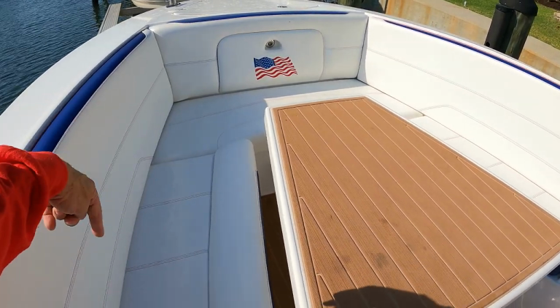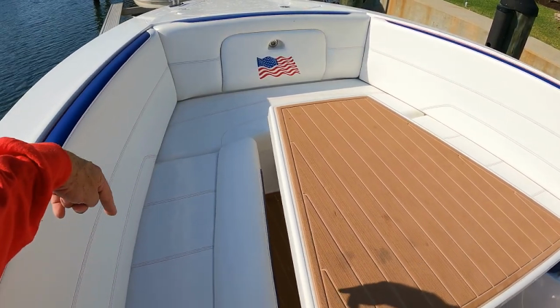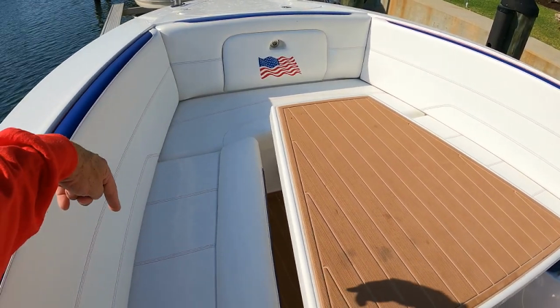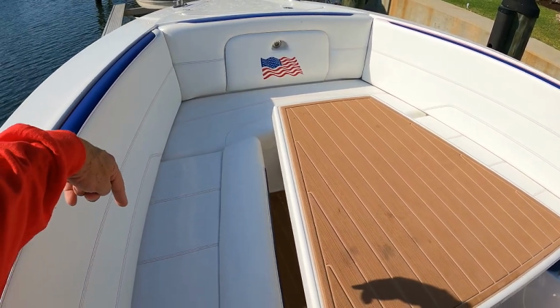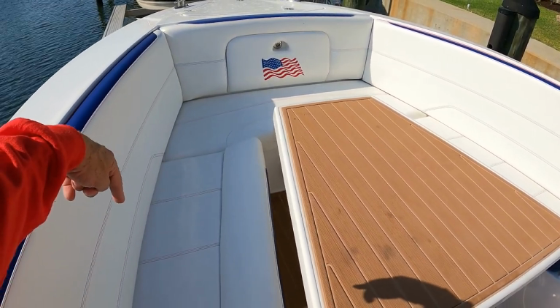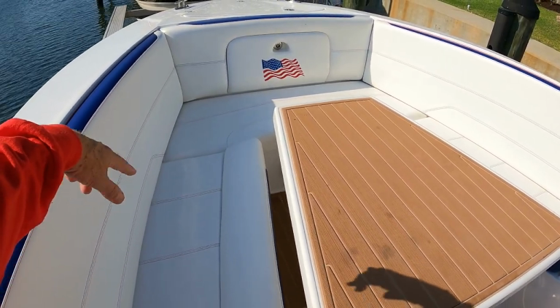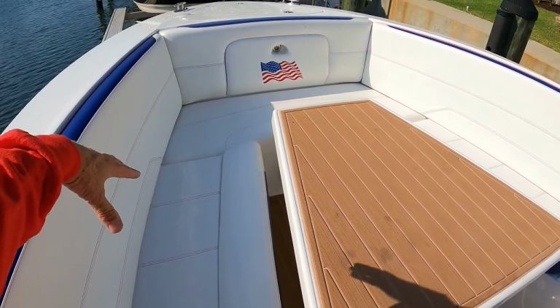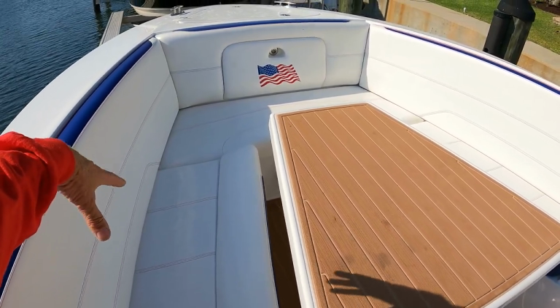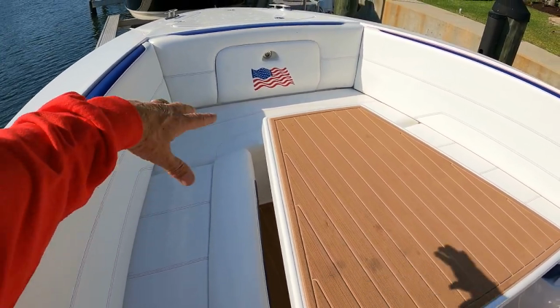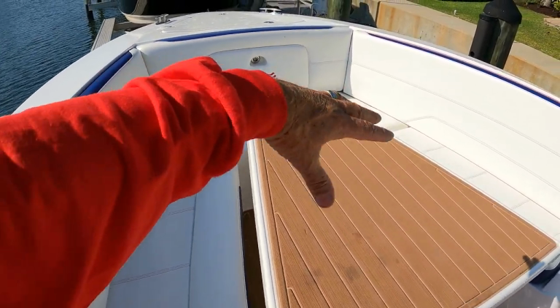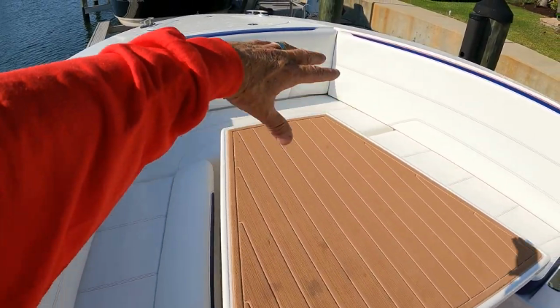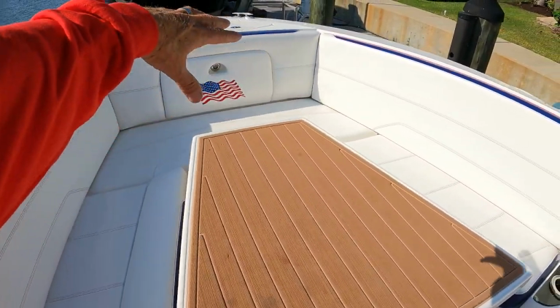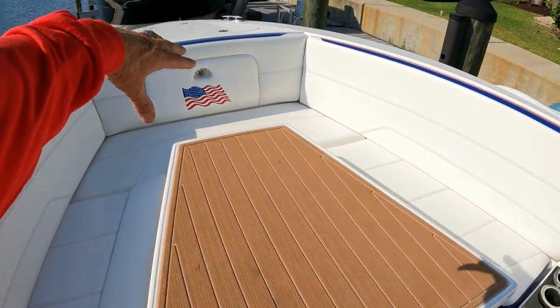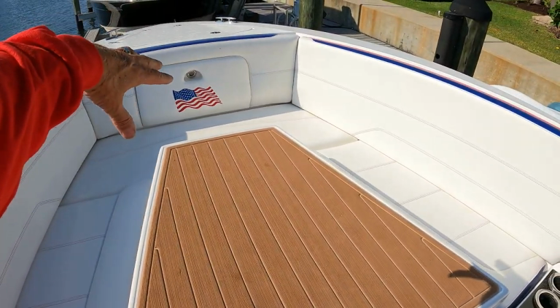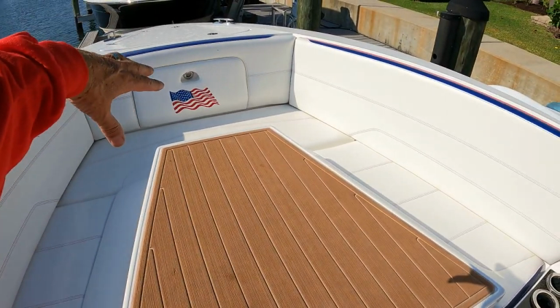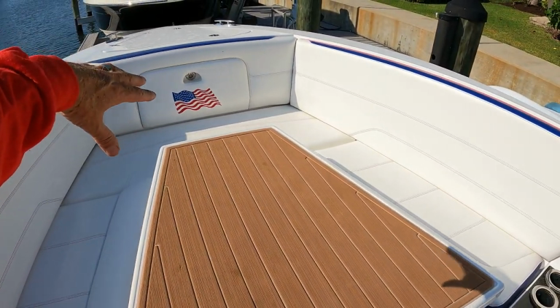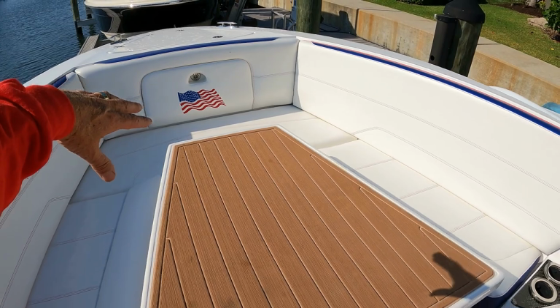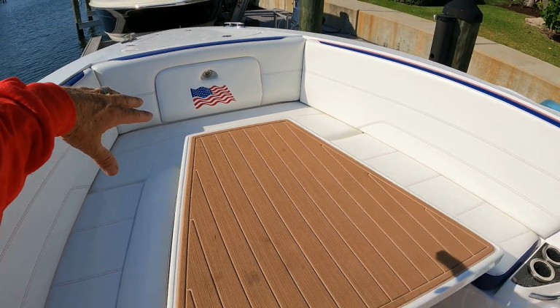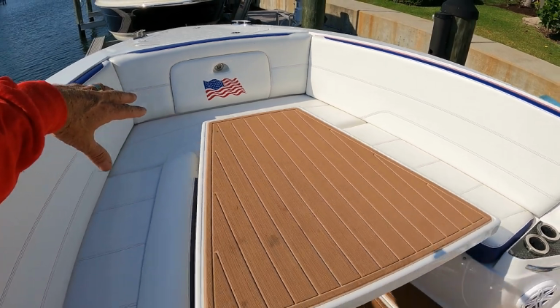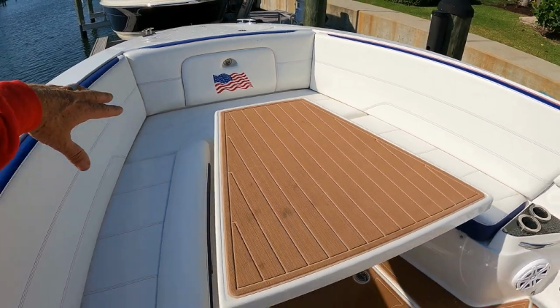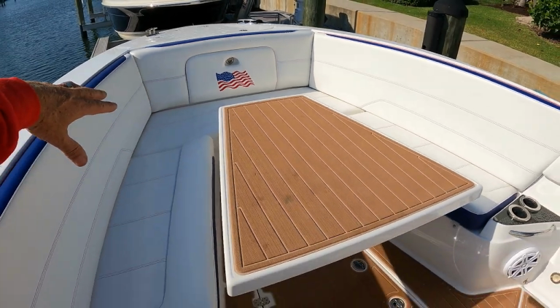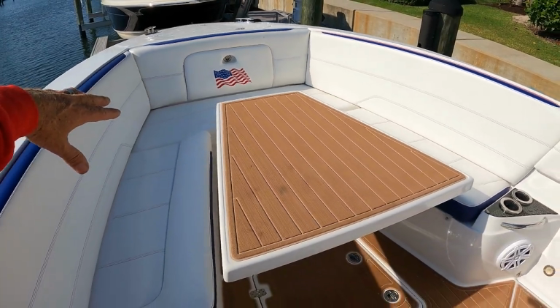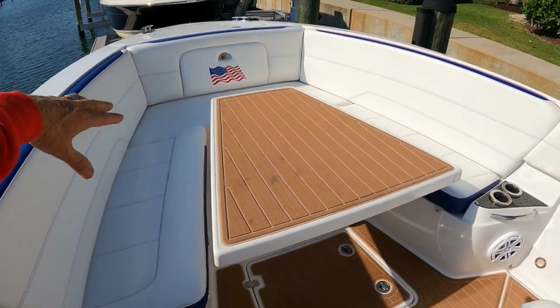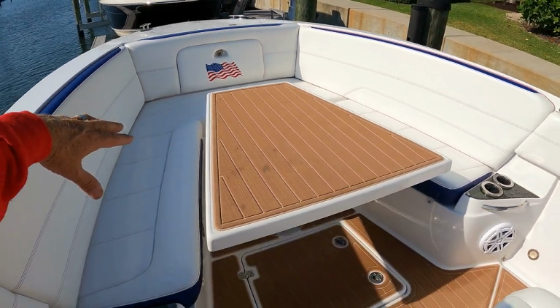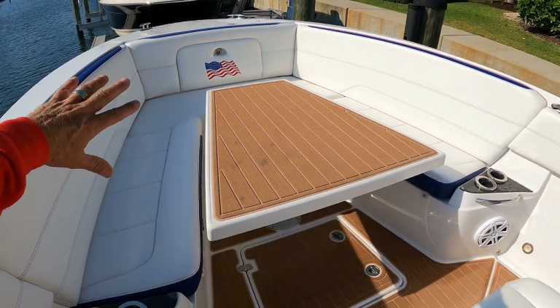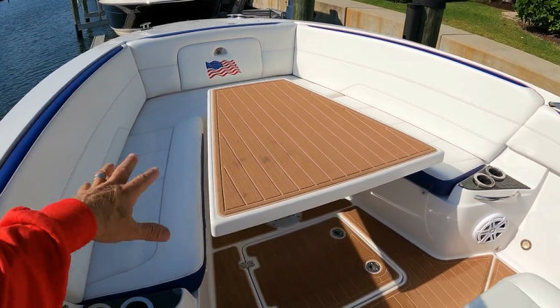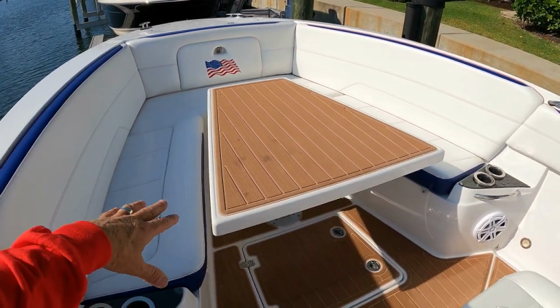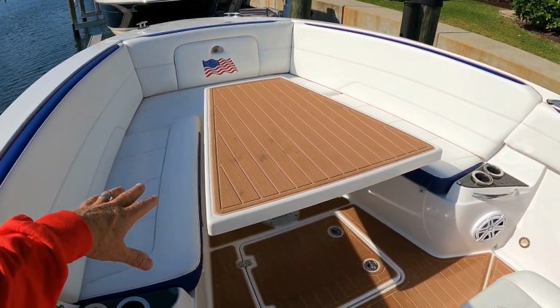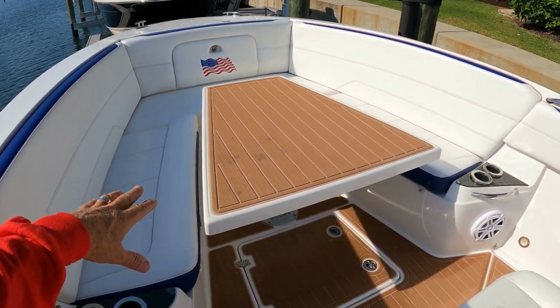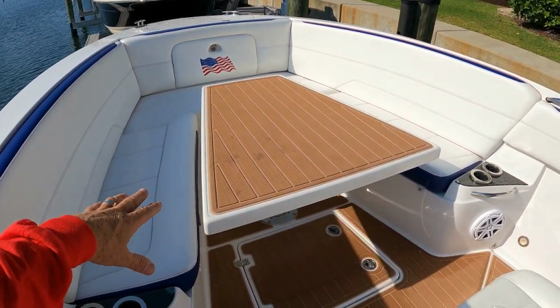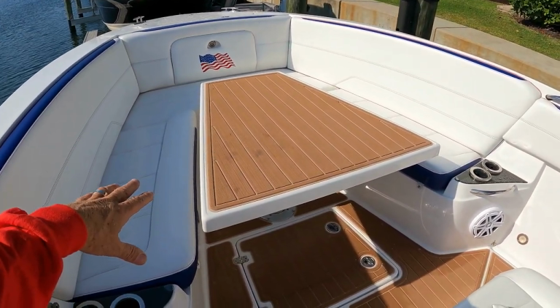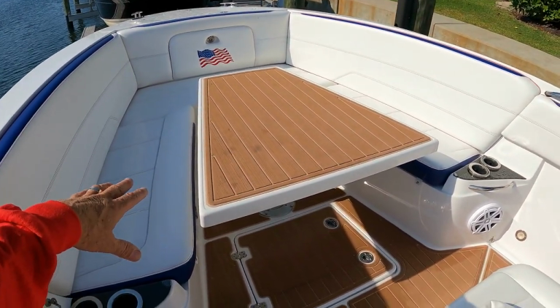You have basically six comfortable seats at a dining area up on the bow.